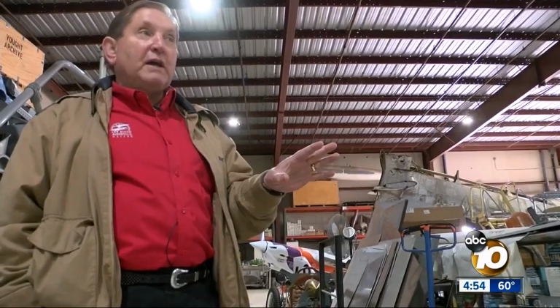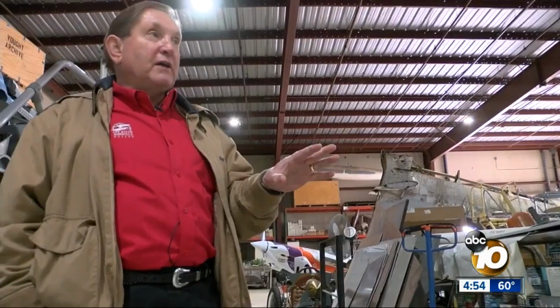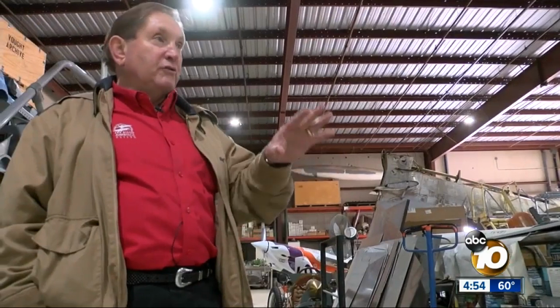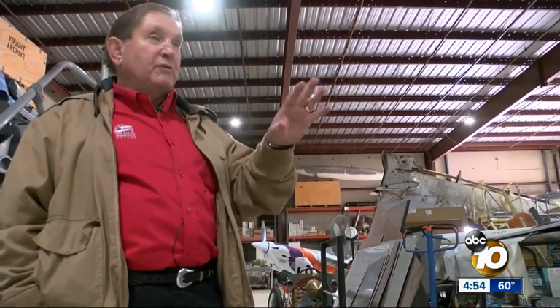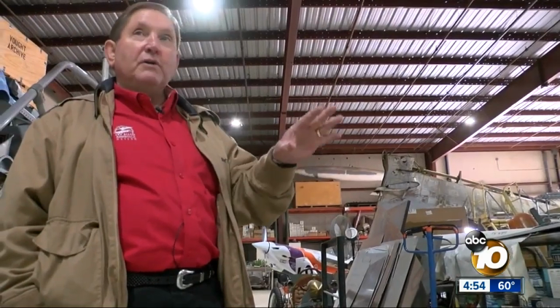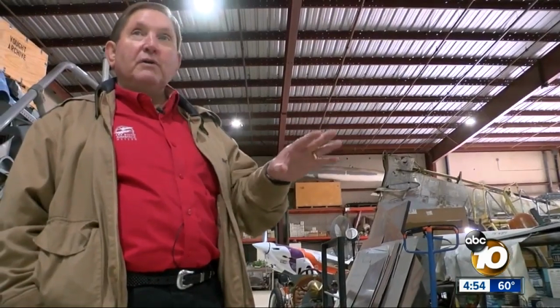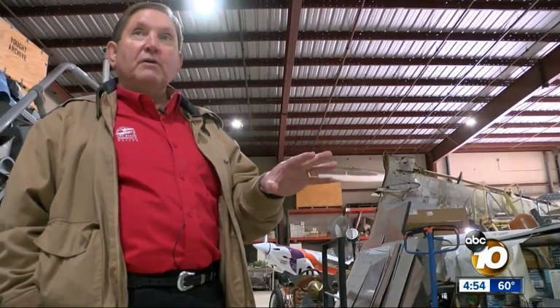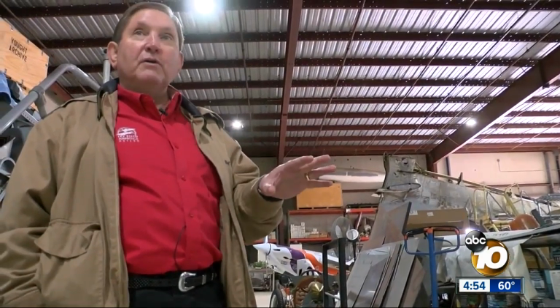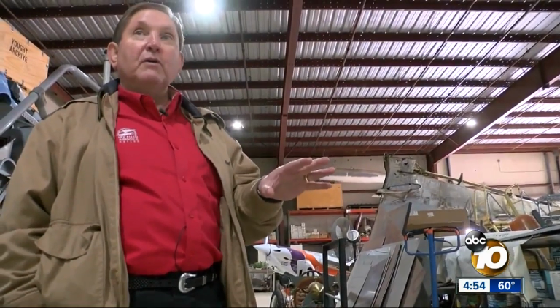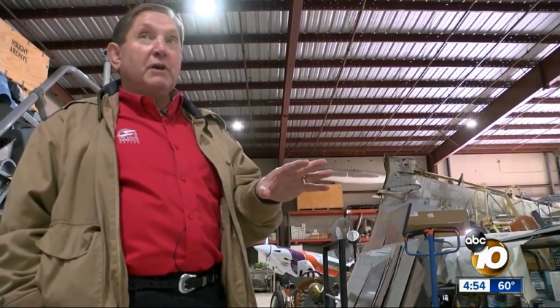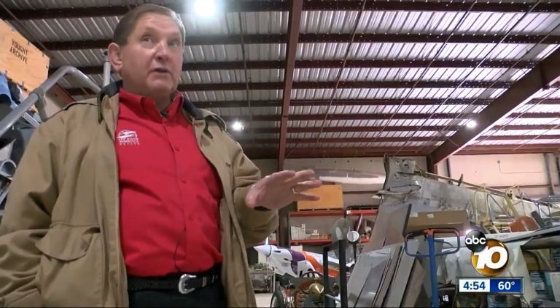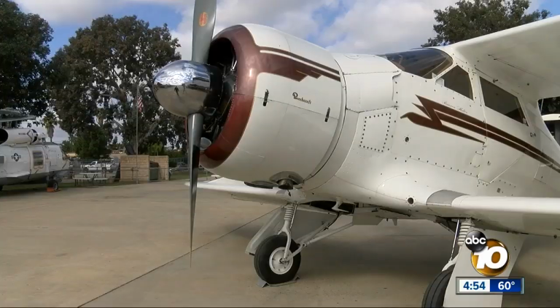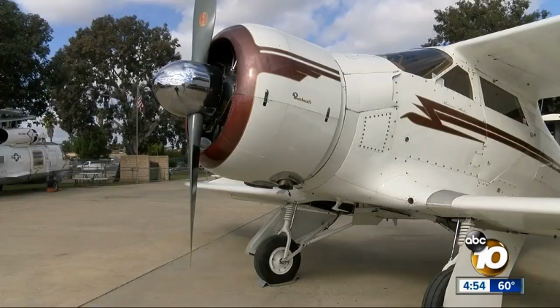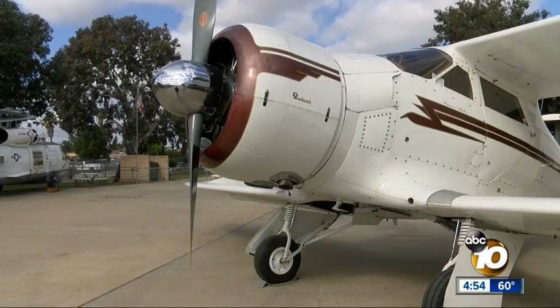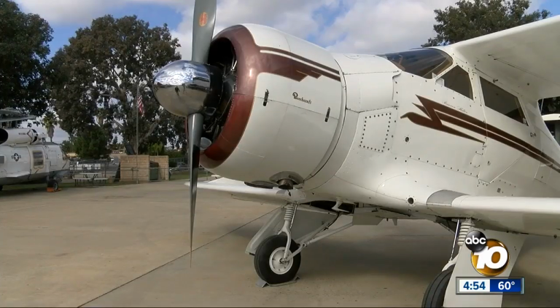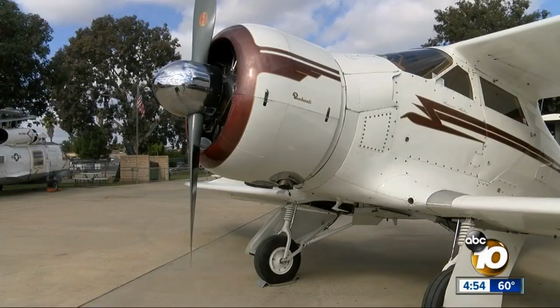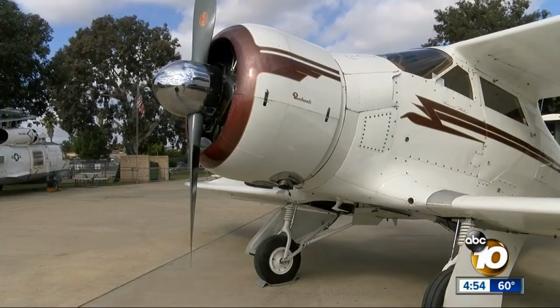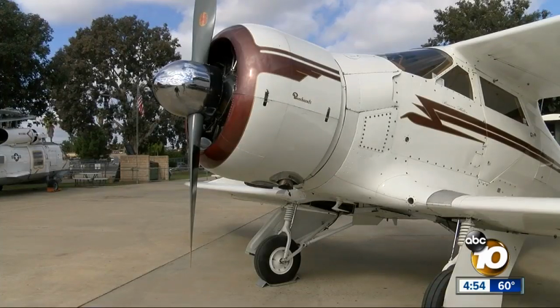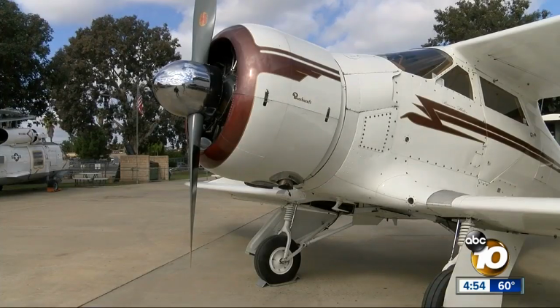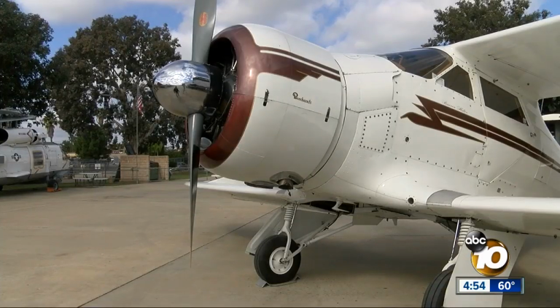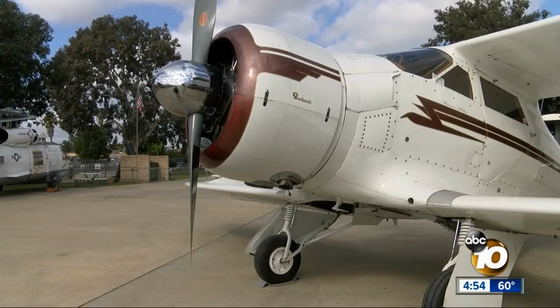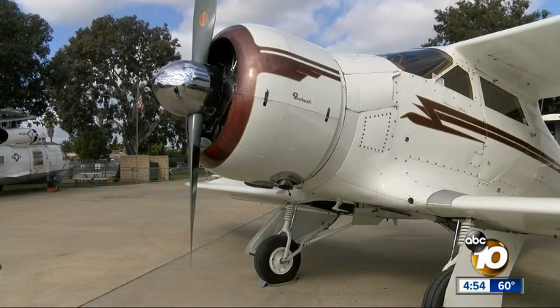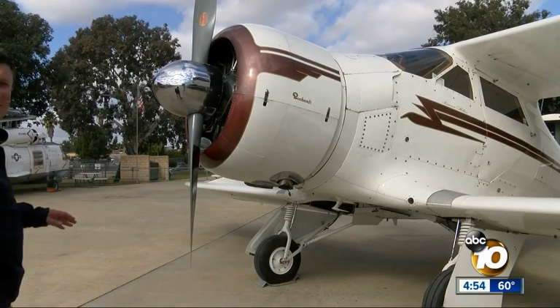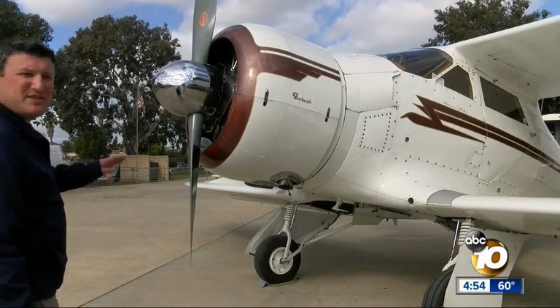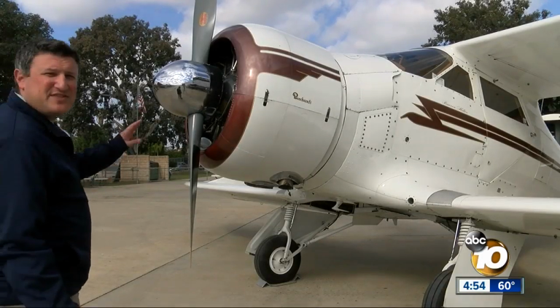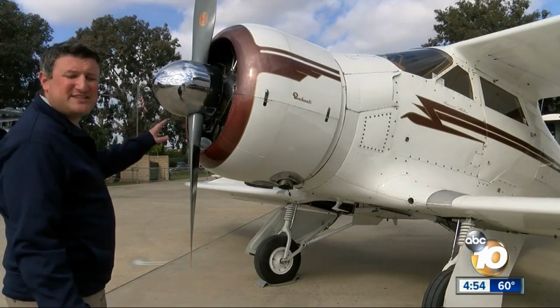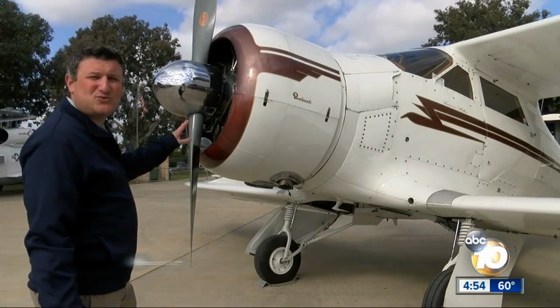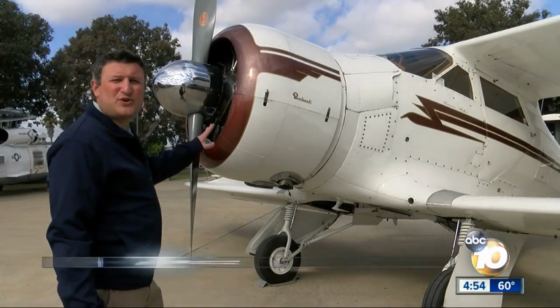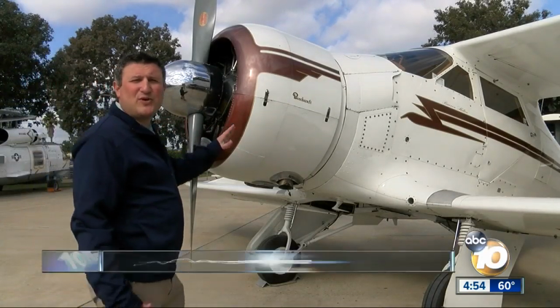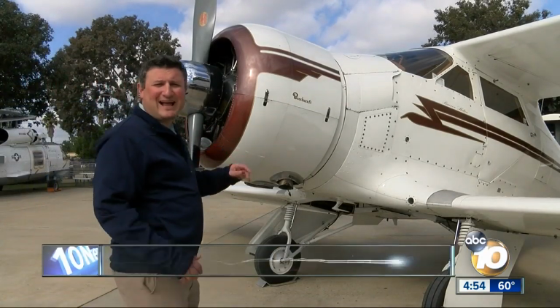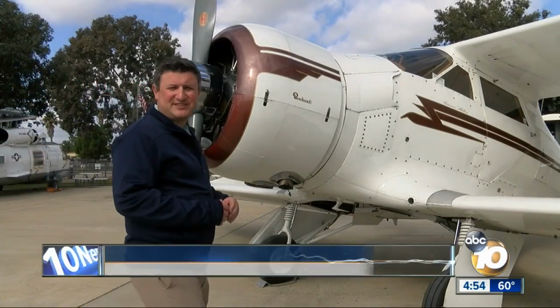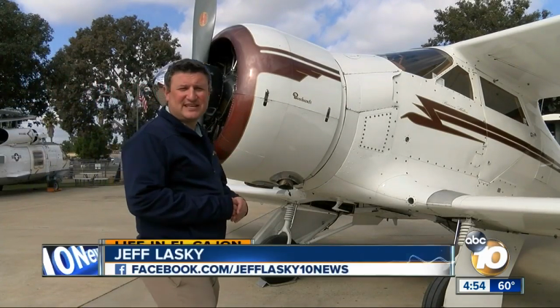And that gets done right here in El Cajon? It is. People have been coming to see the planes here for decades. But this is one you haven't seen.